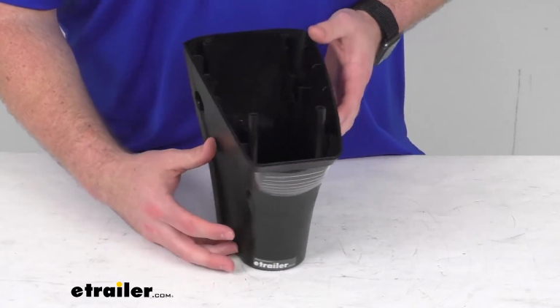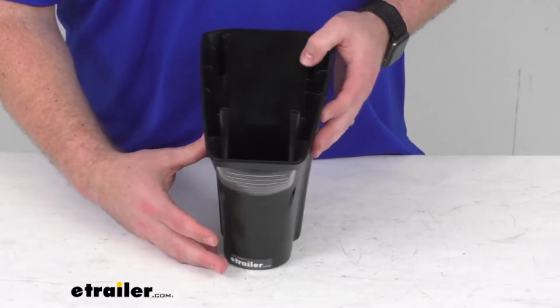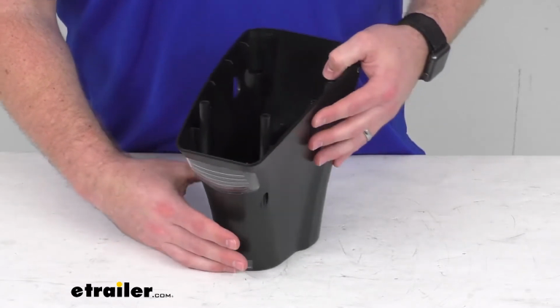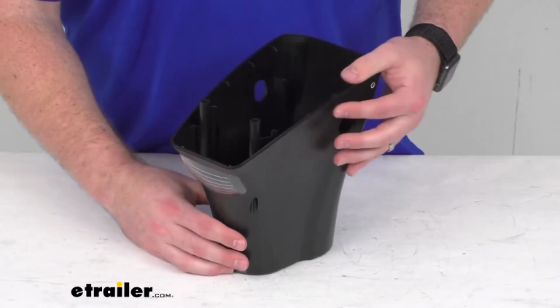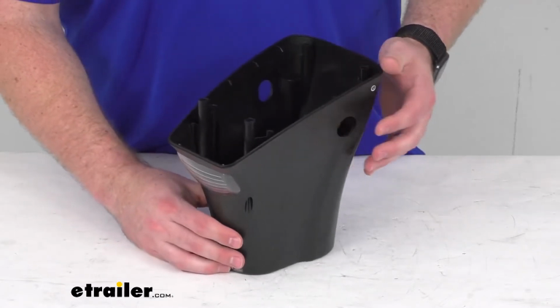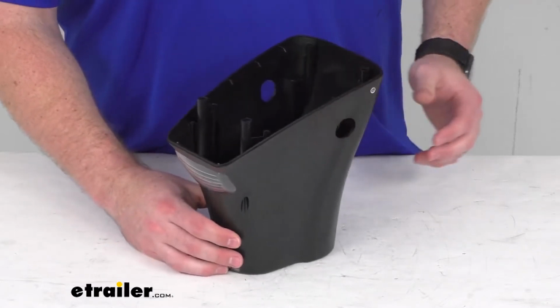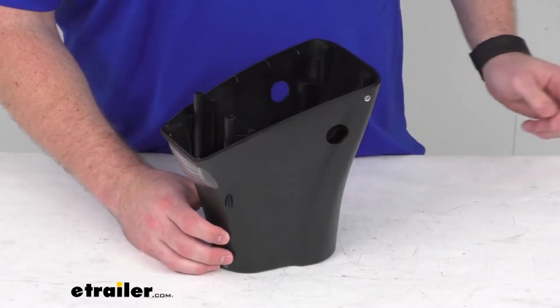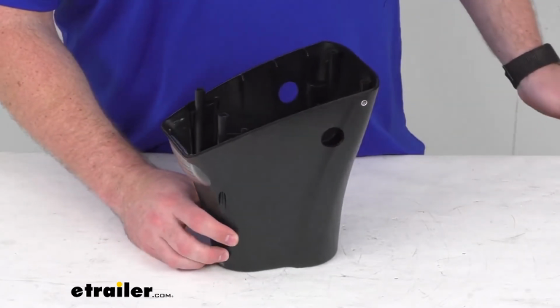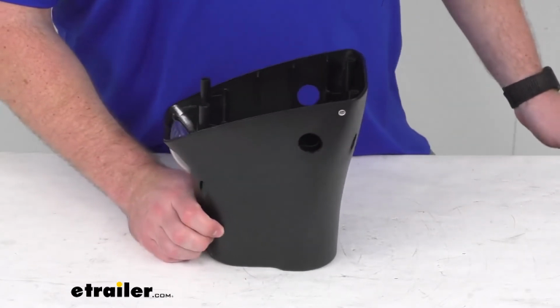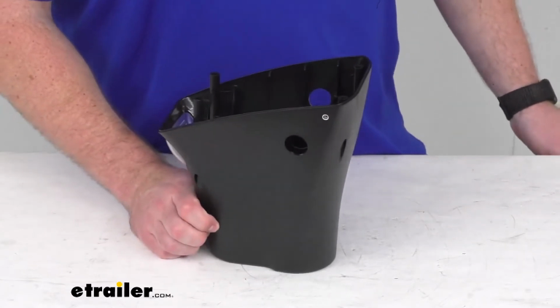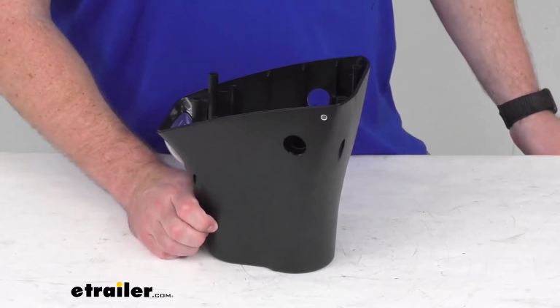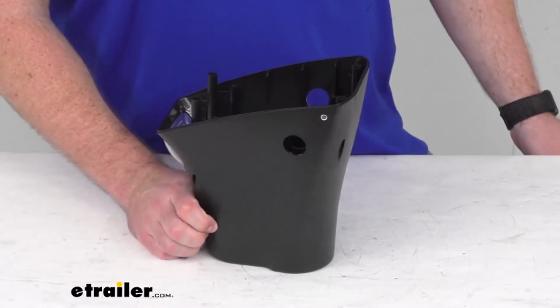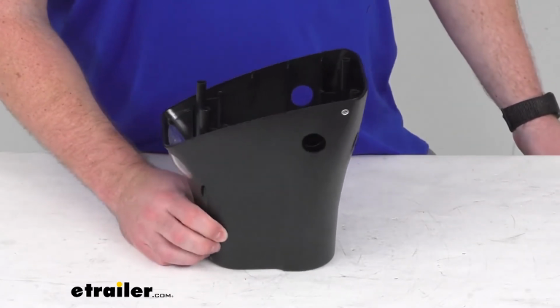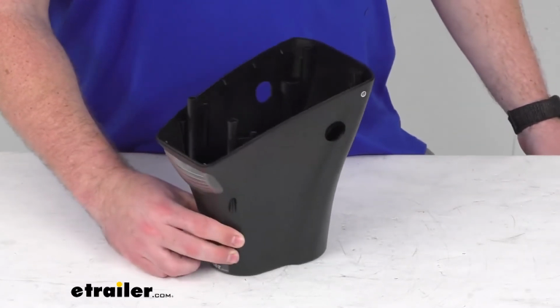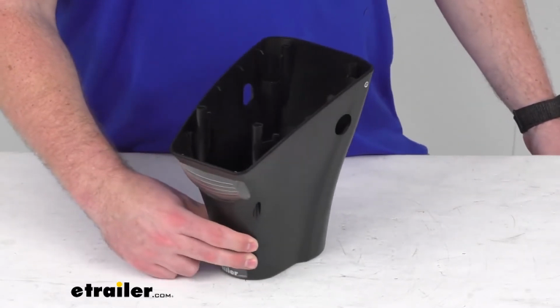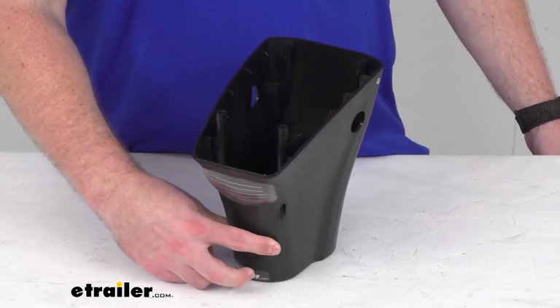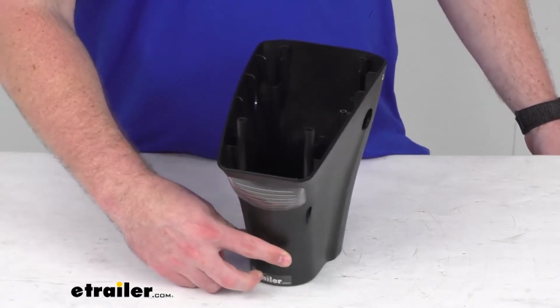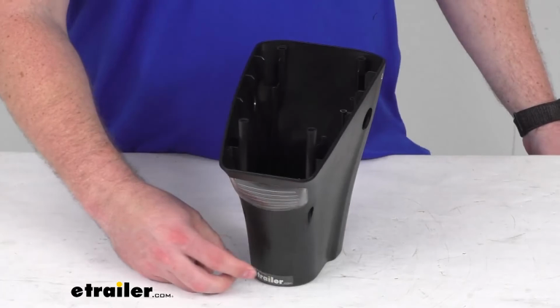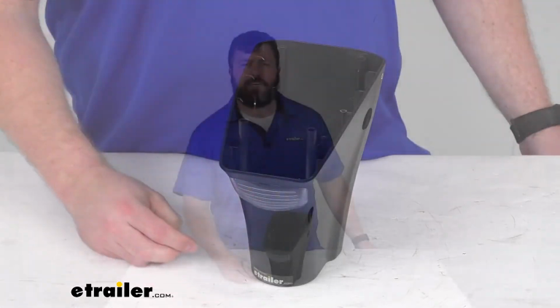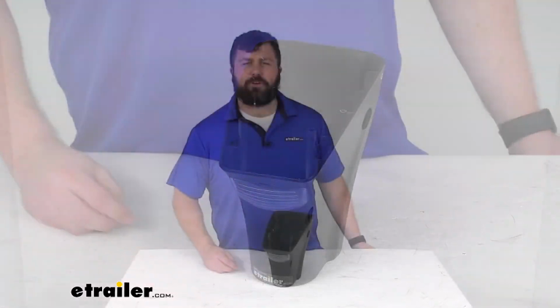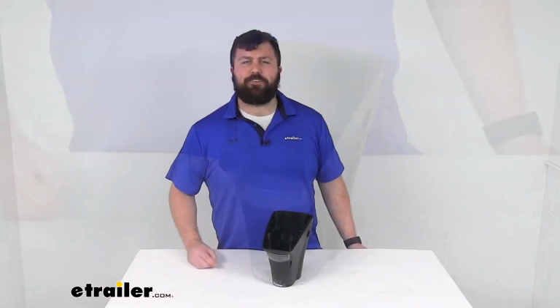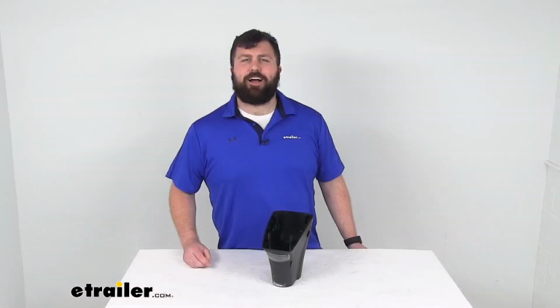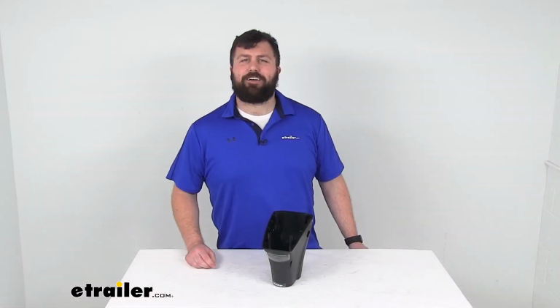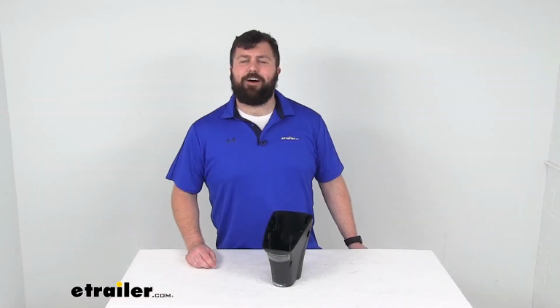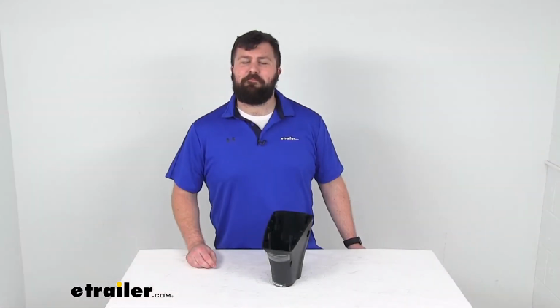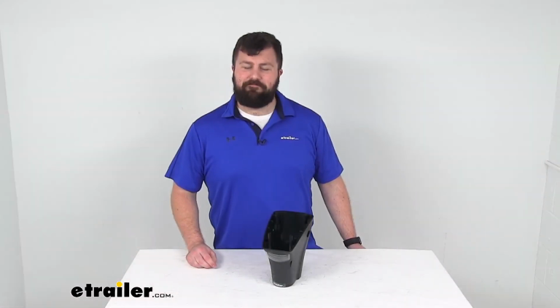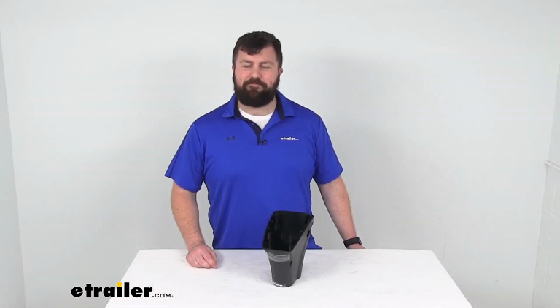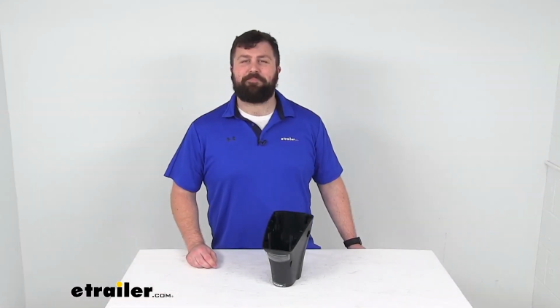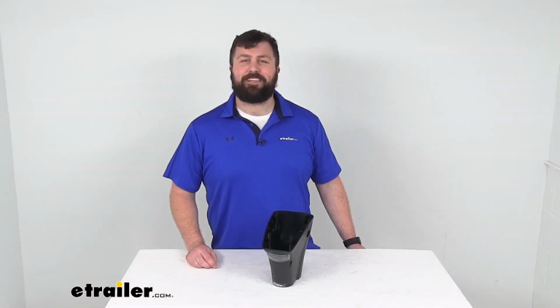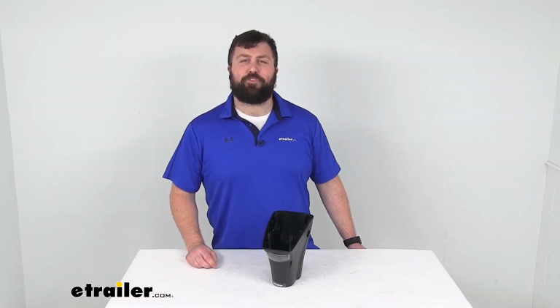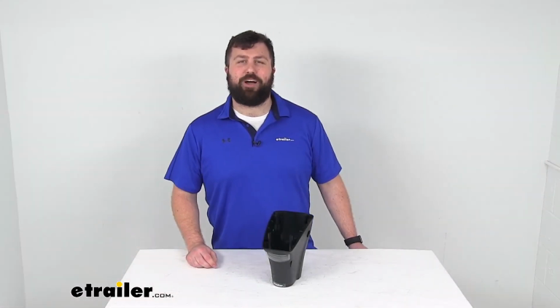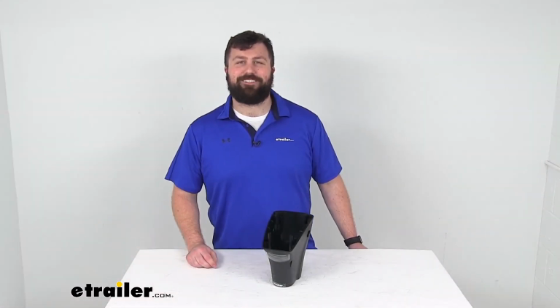So that completes our look for today. Again, I'm Michael with eTrailer.com. Thanks for watching.